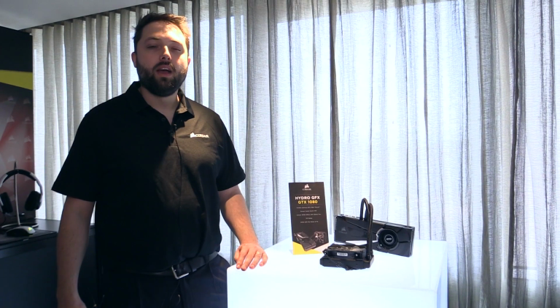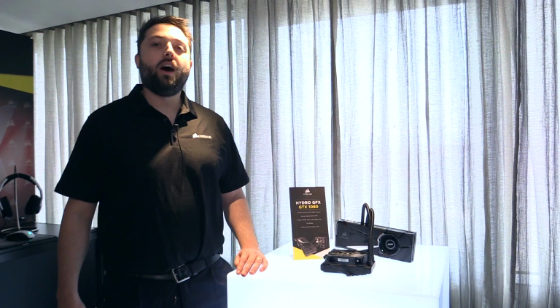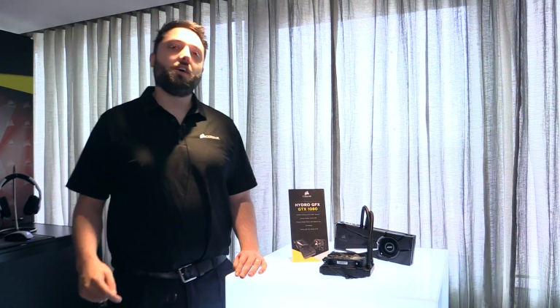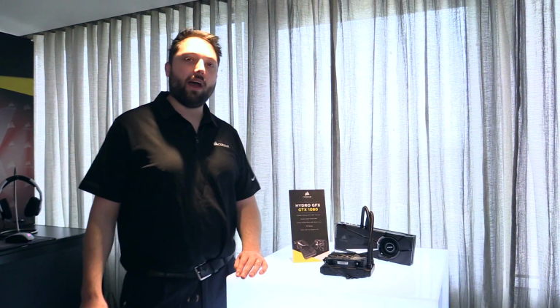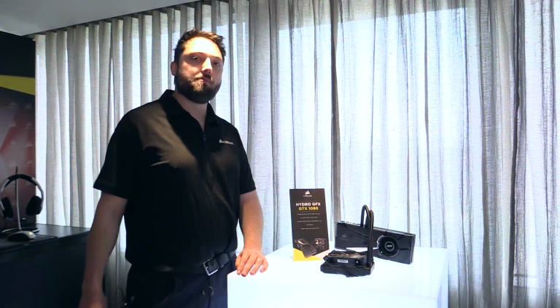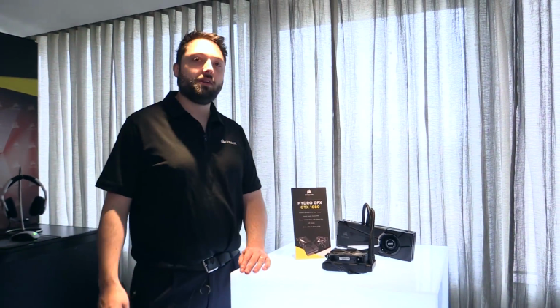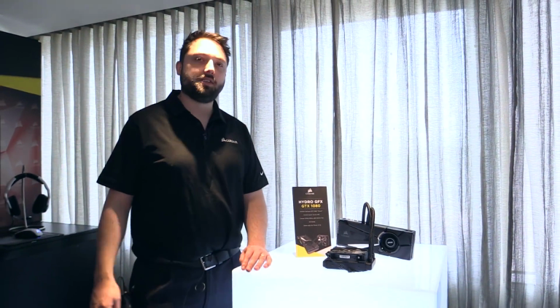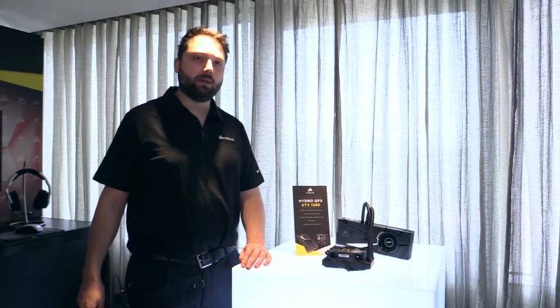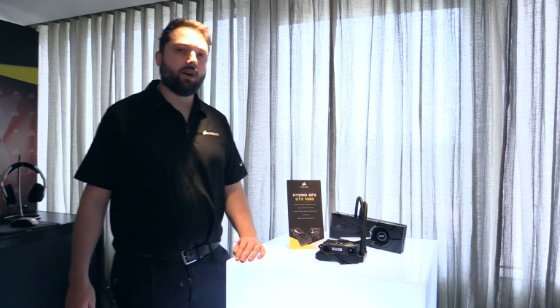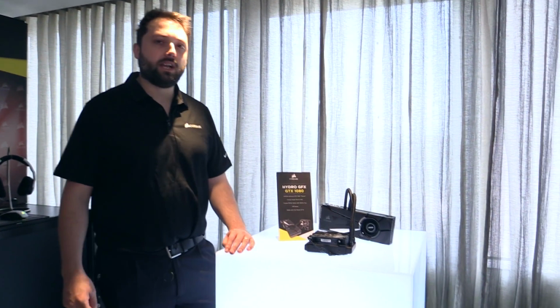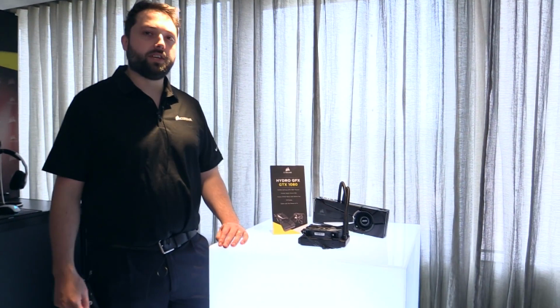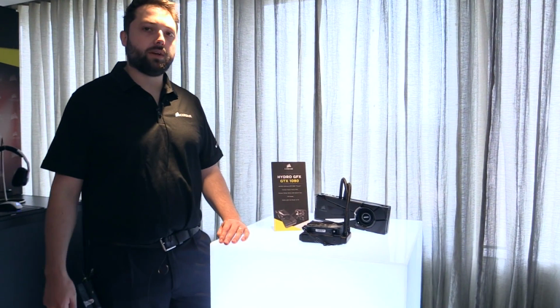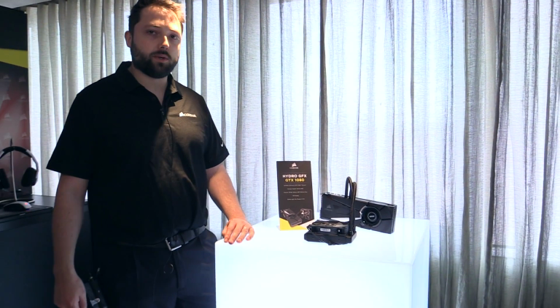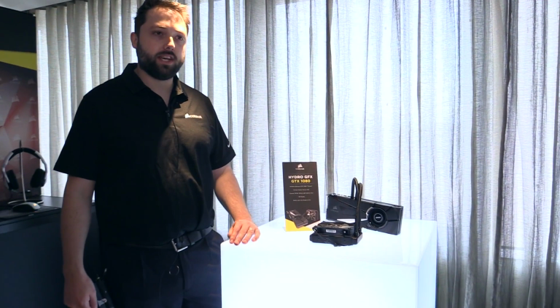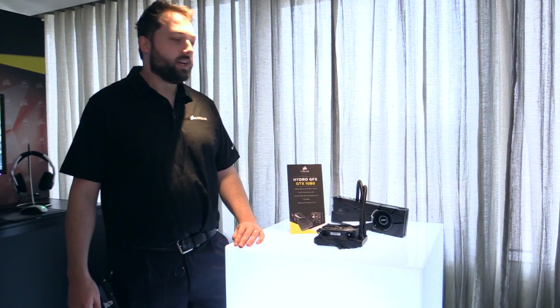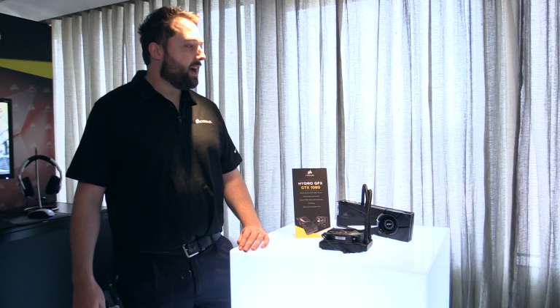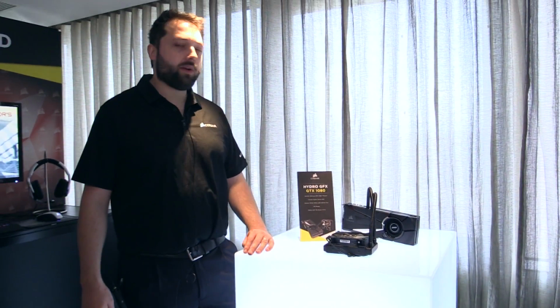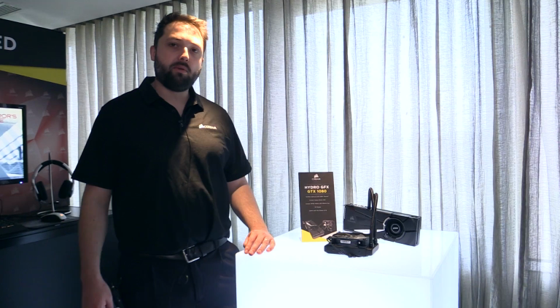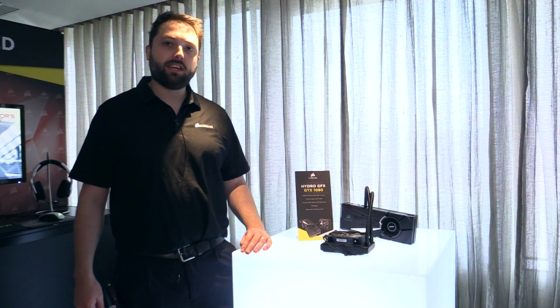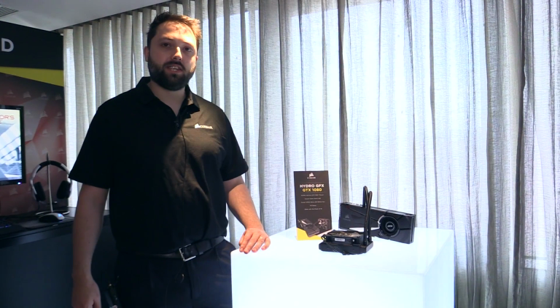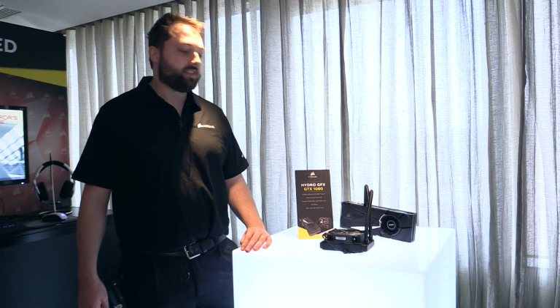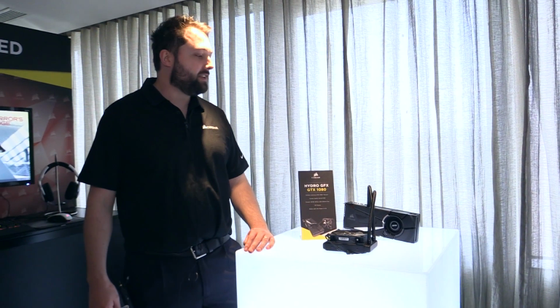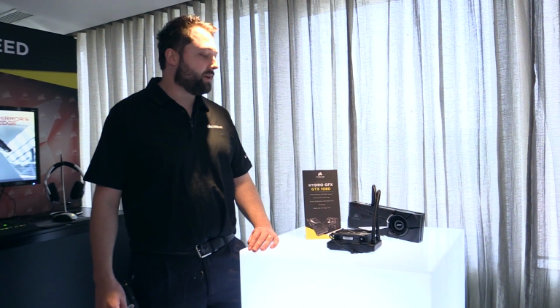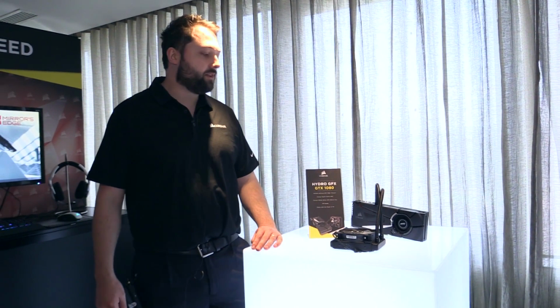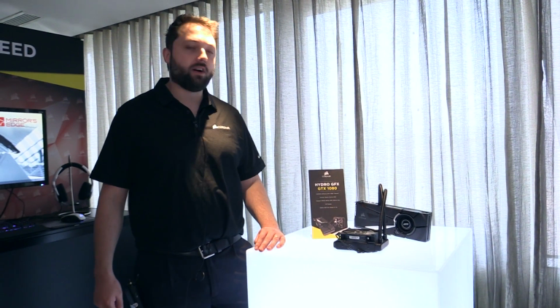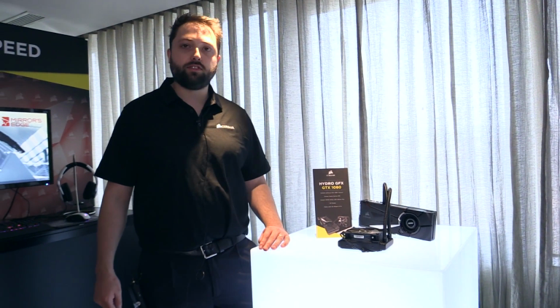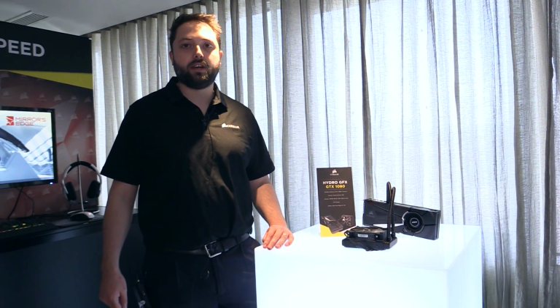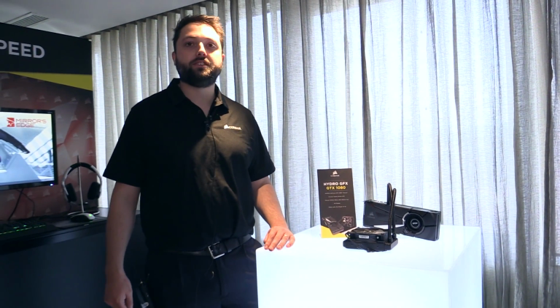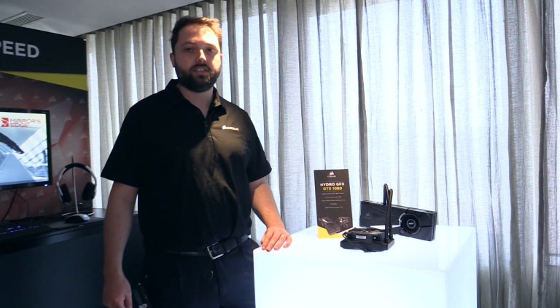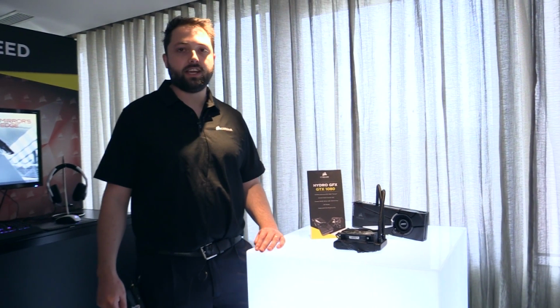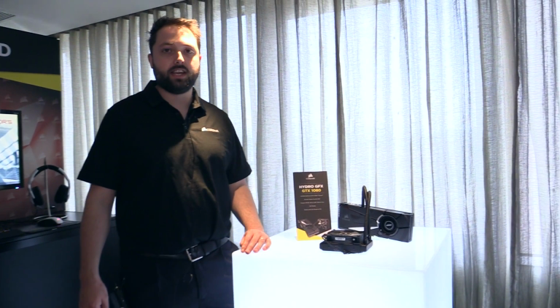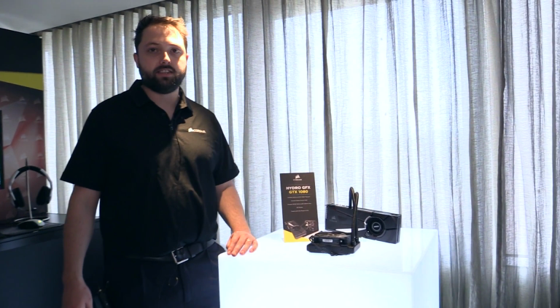Hi, I'm Harry Butler, Senior PR Manager here at Corsair, and we're at Computex 2016 showing off our Hydrographics GTX 1080.